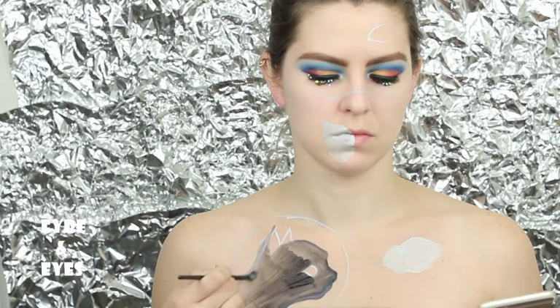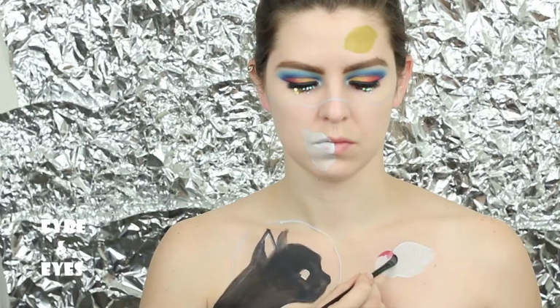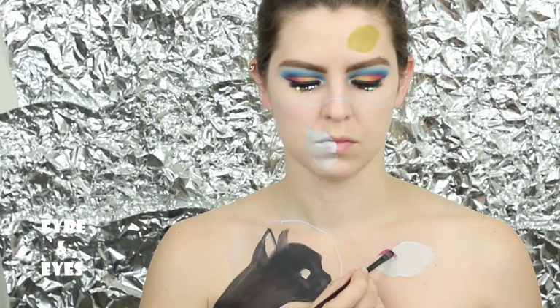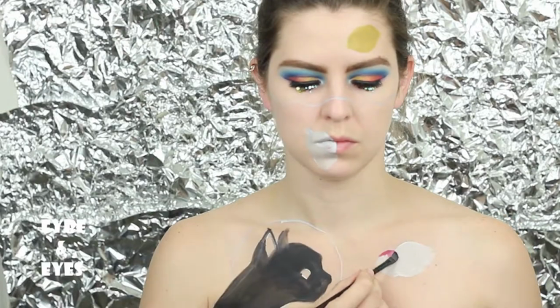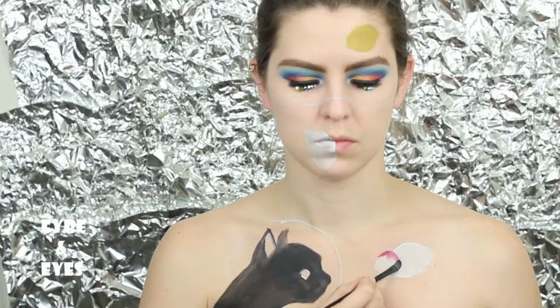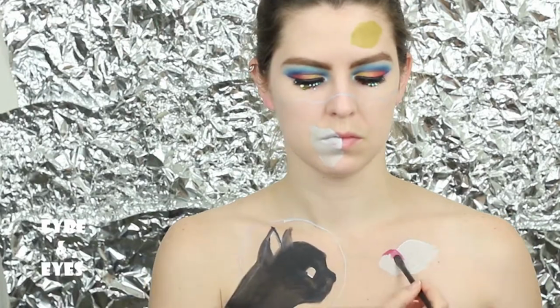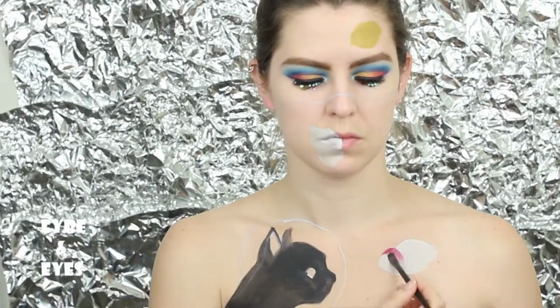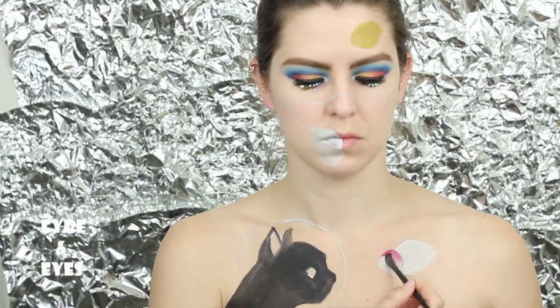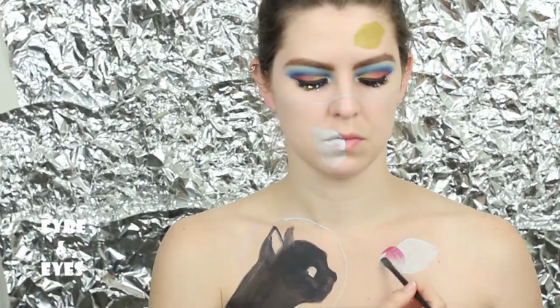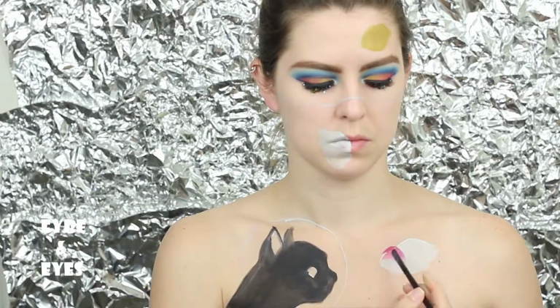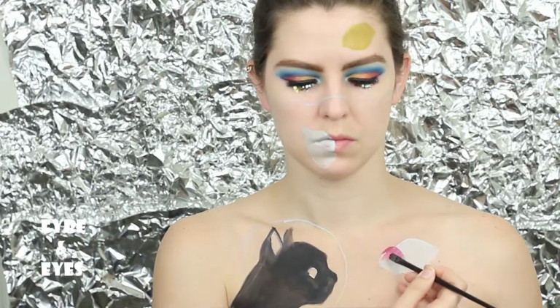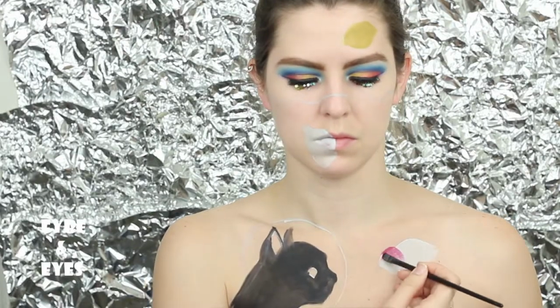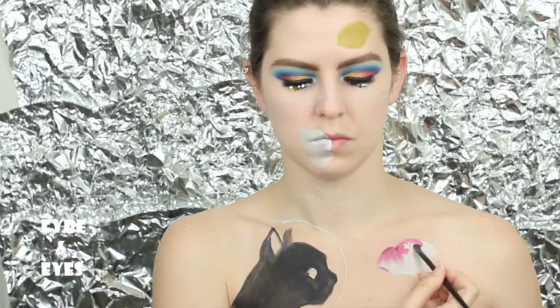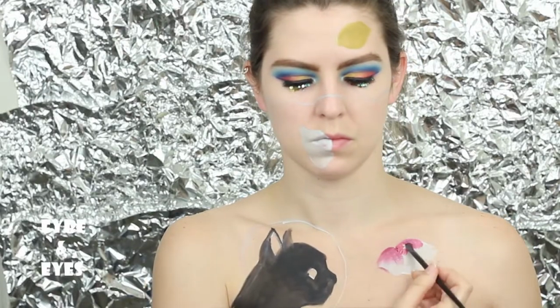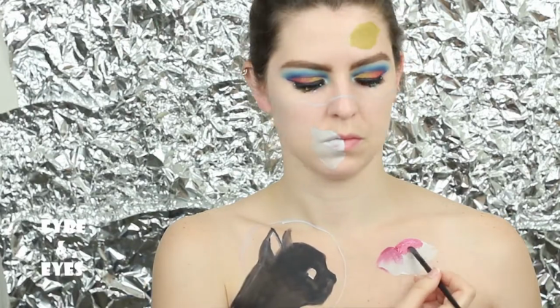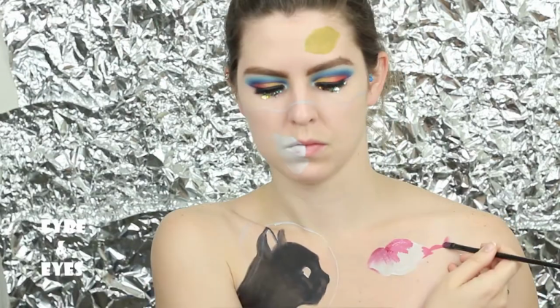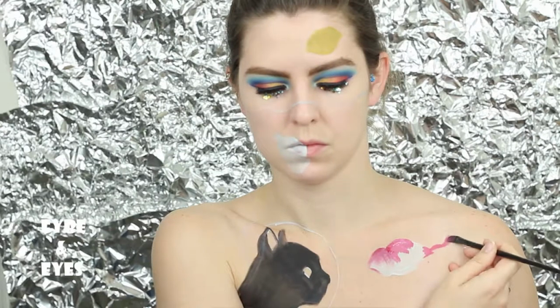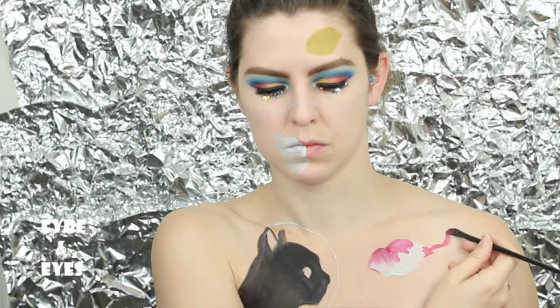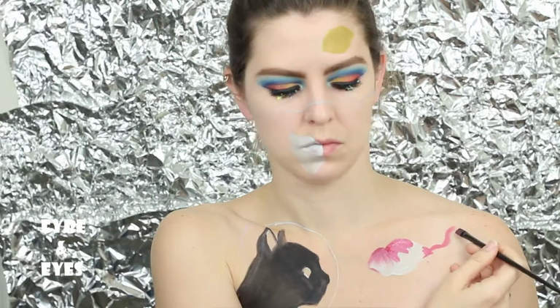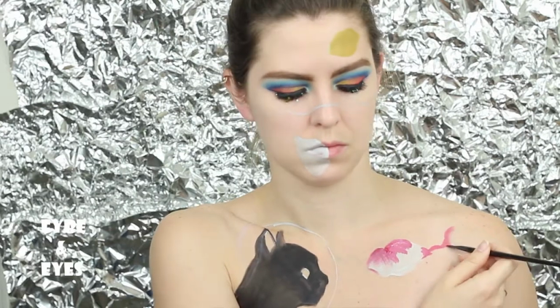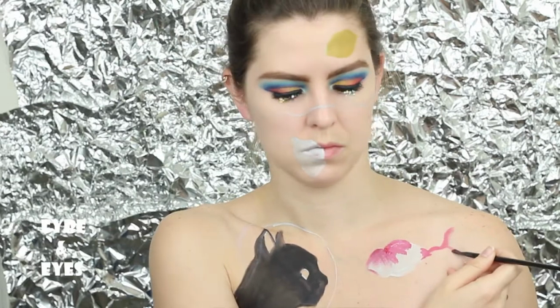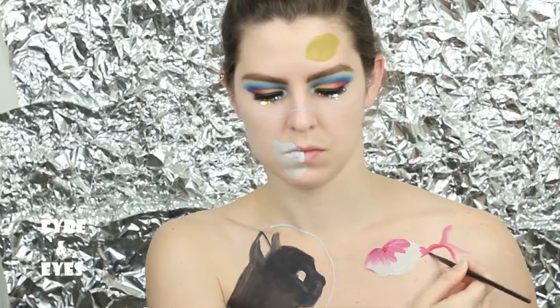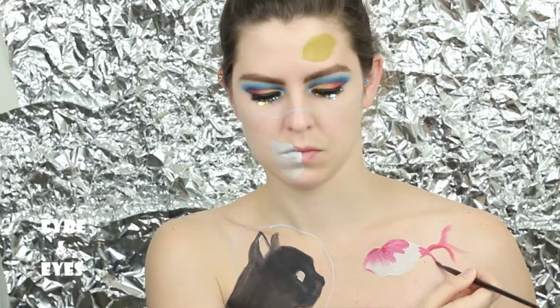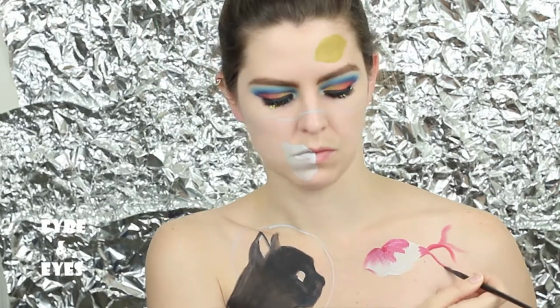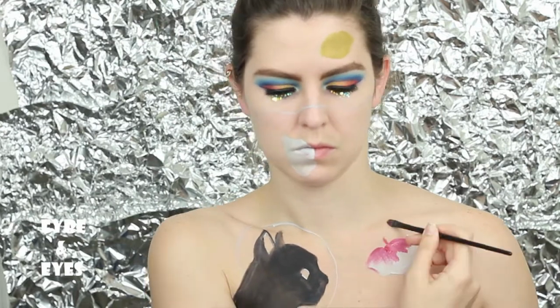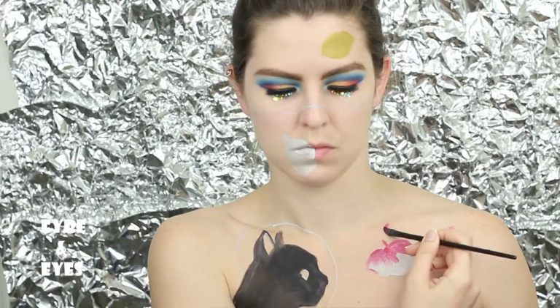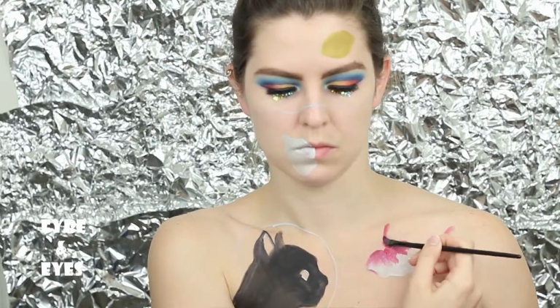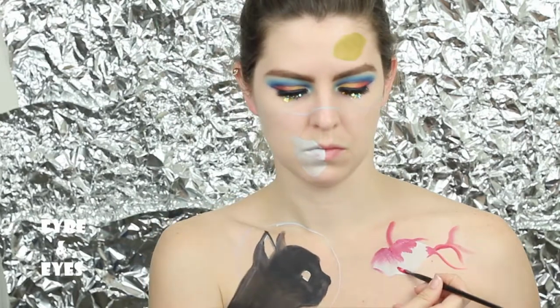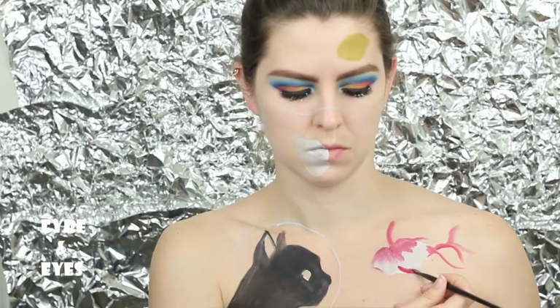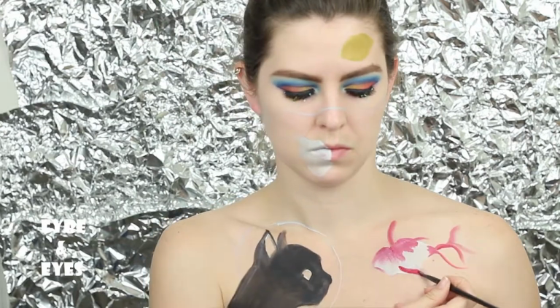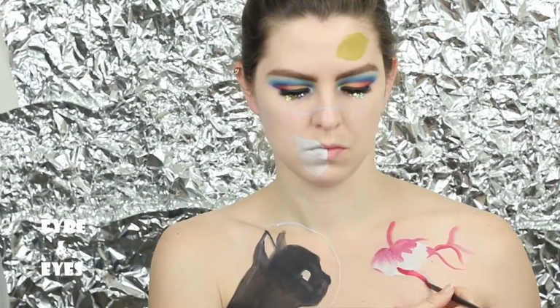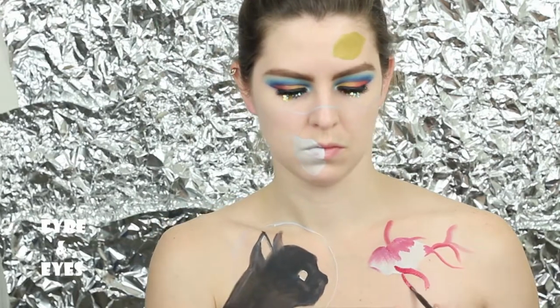Then I'm going to start building up my shading by adding the secondary colors where the fishies have spots and shadows, starting to draw their fins.